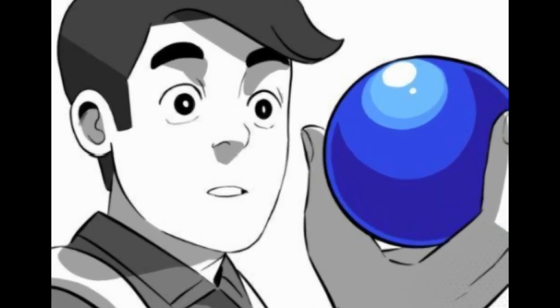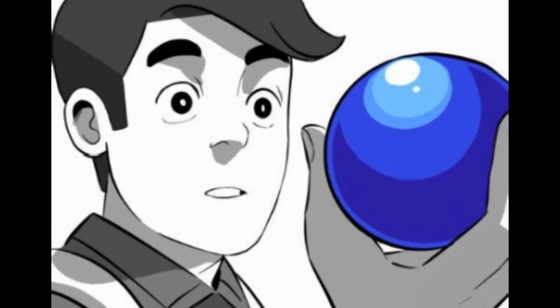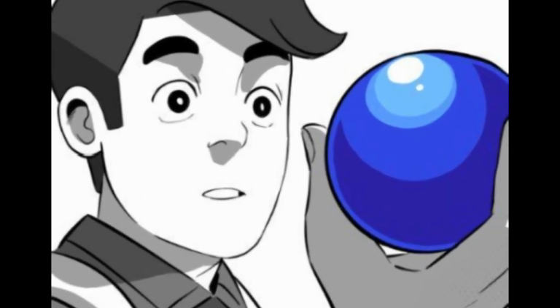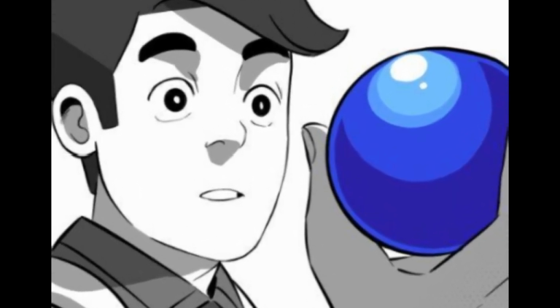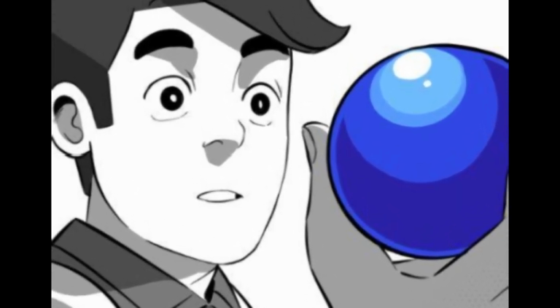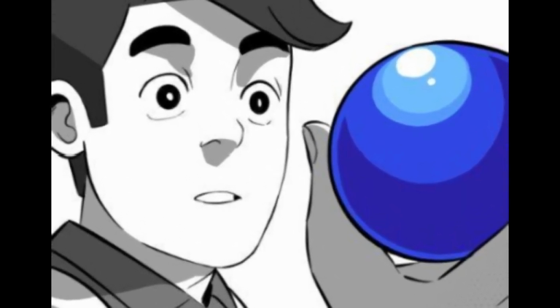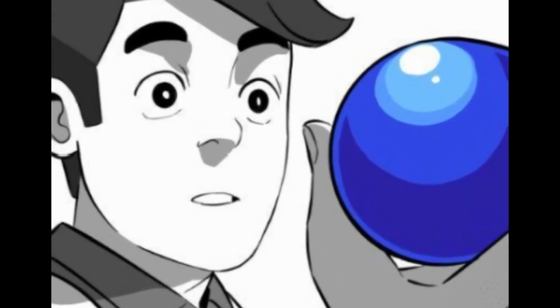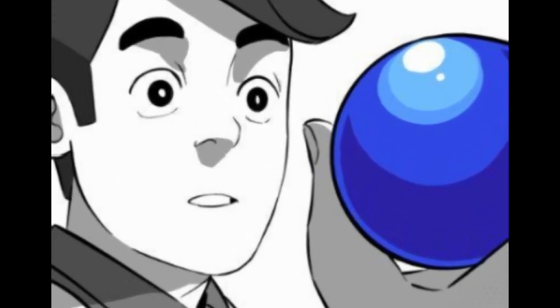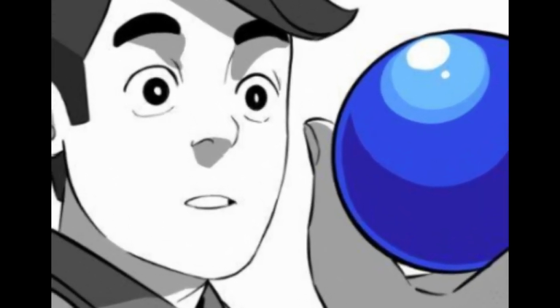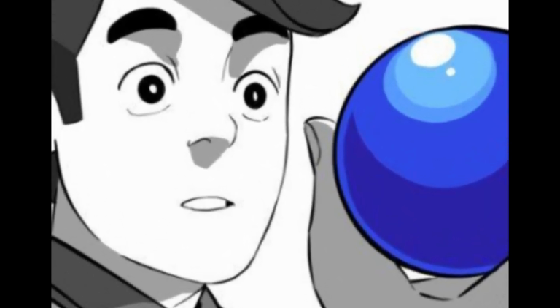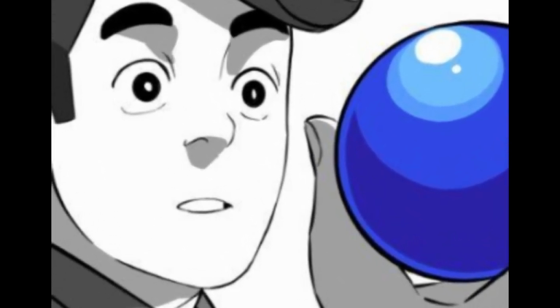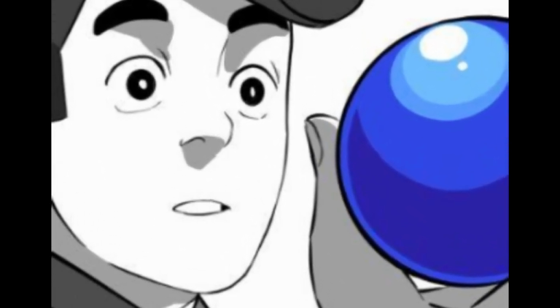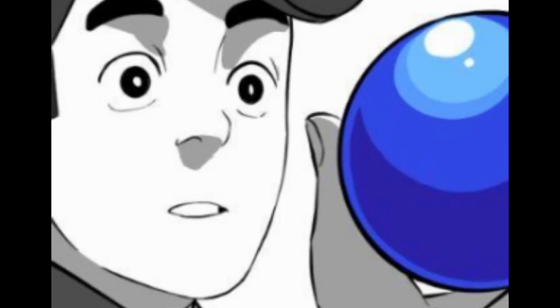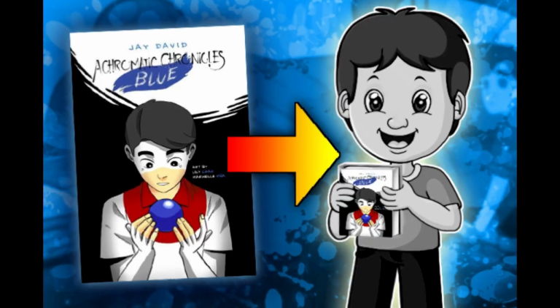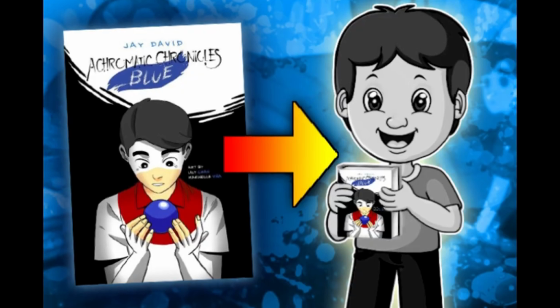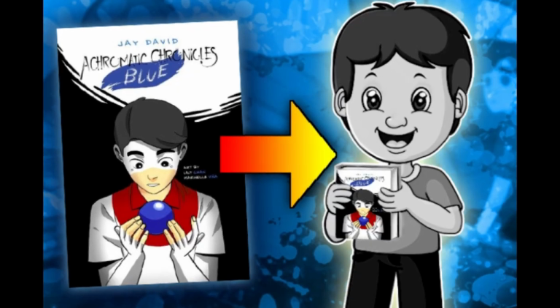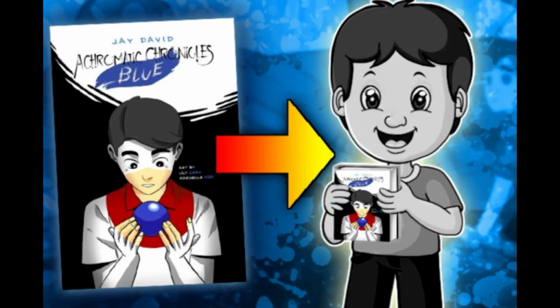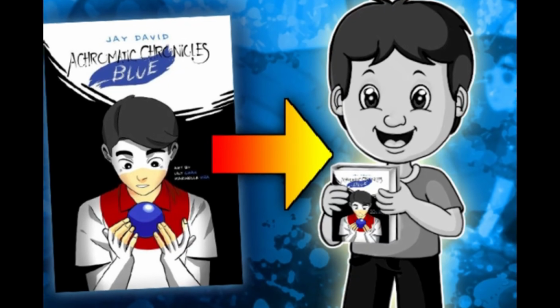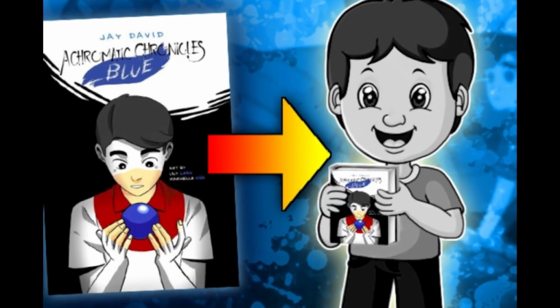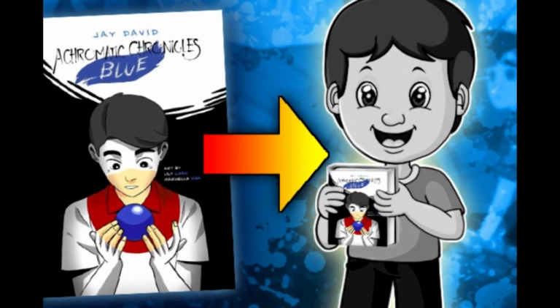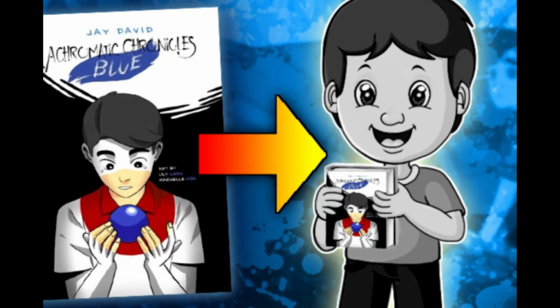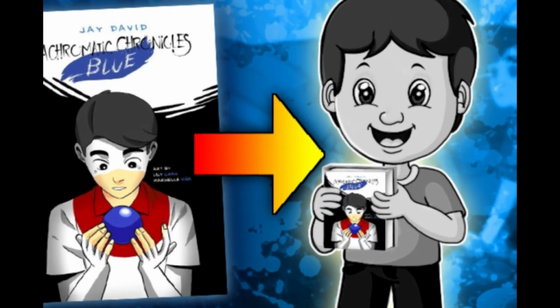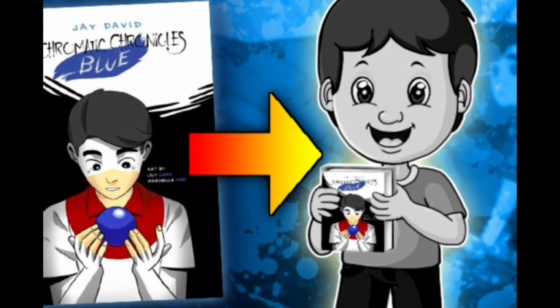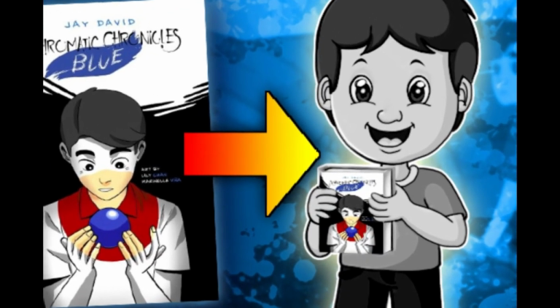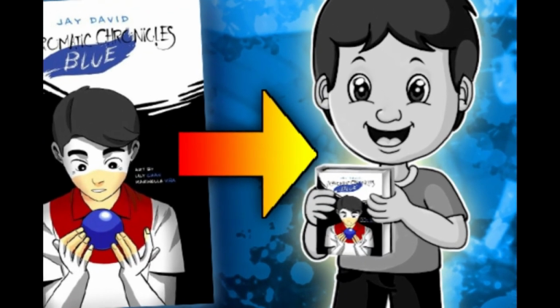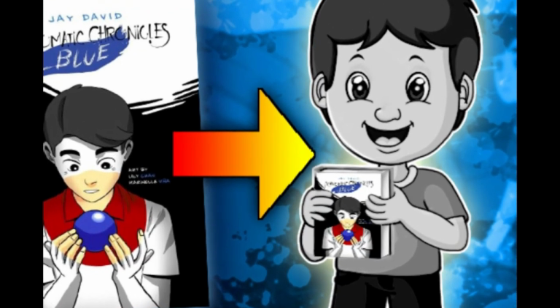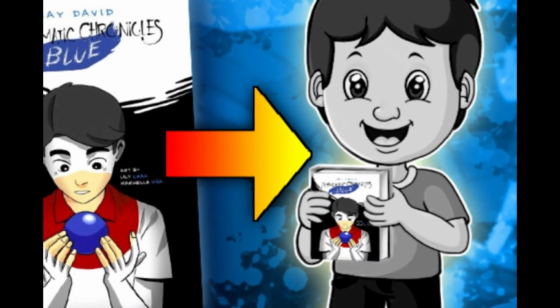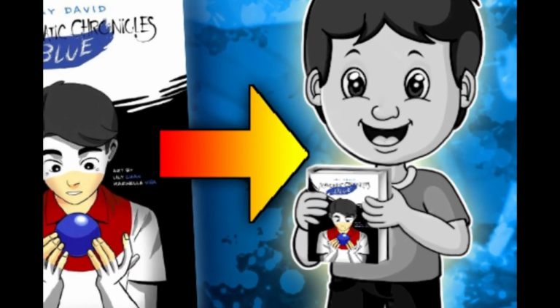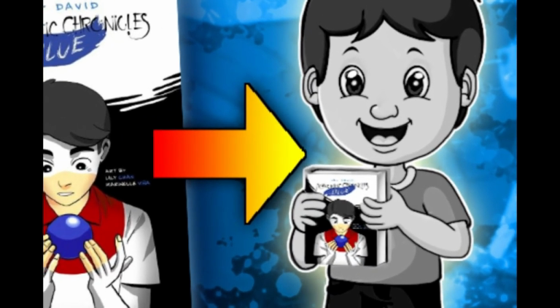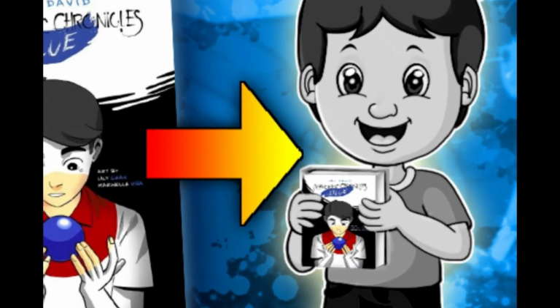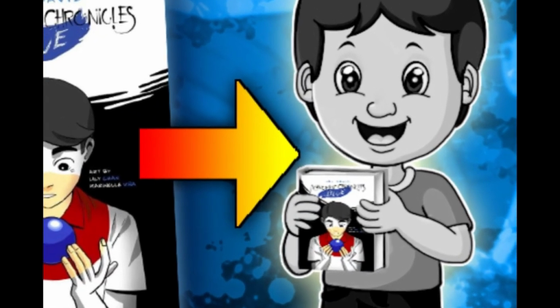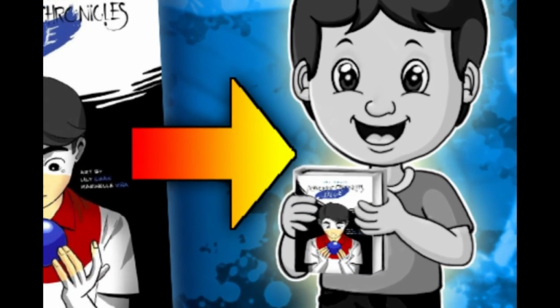Thank you so much for checking out this campaign, but get it quick because we're only selling this for a limited time.